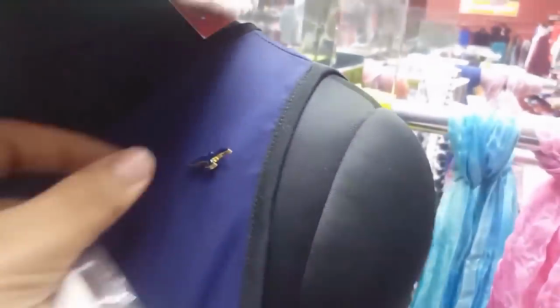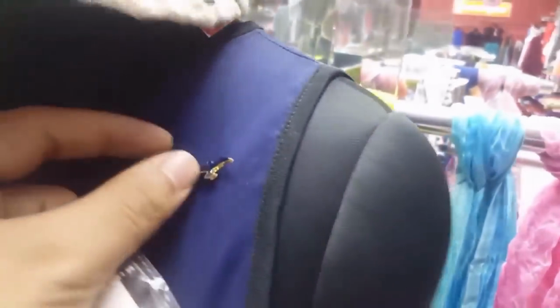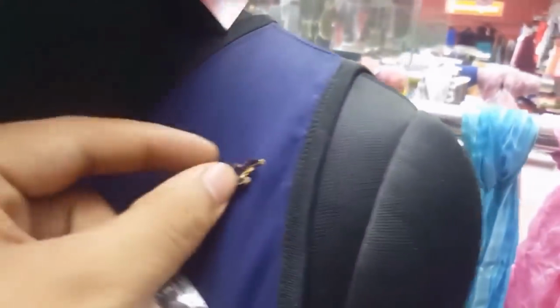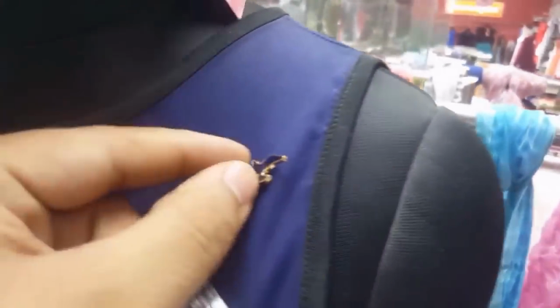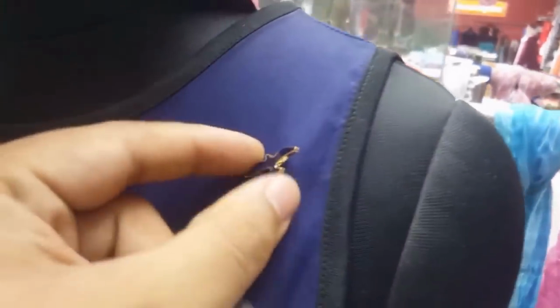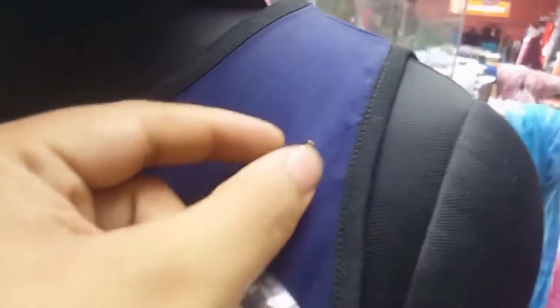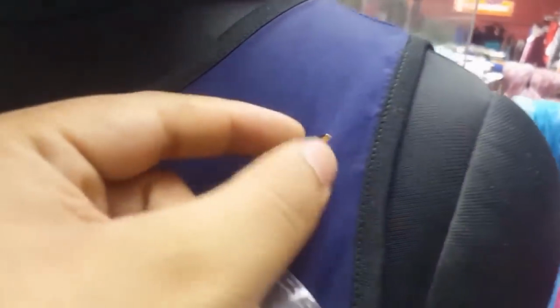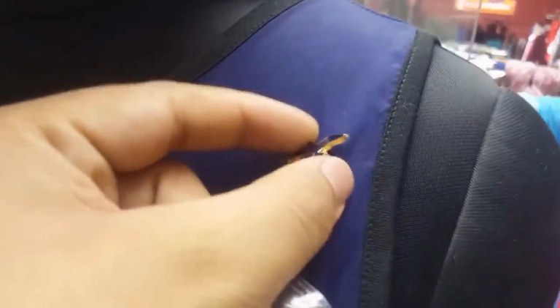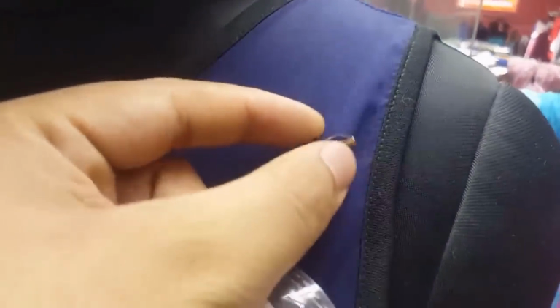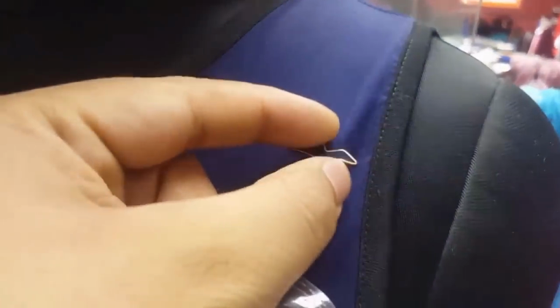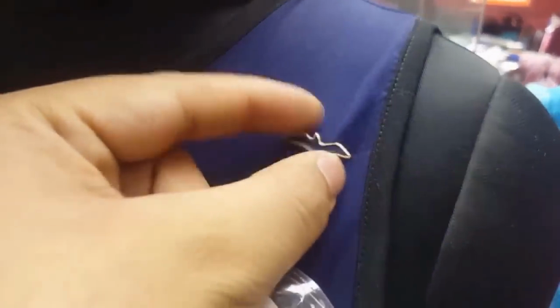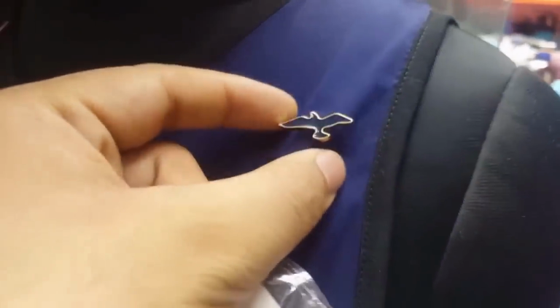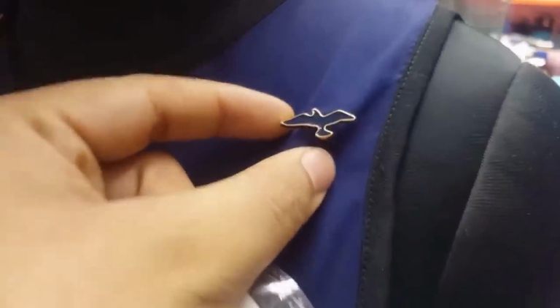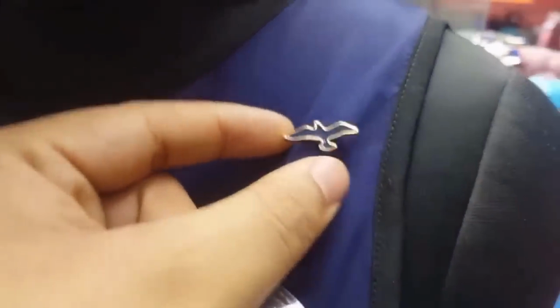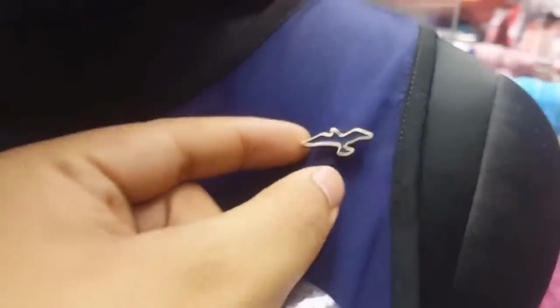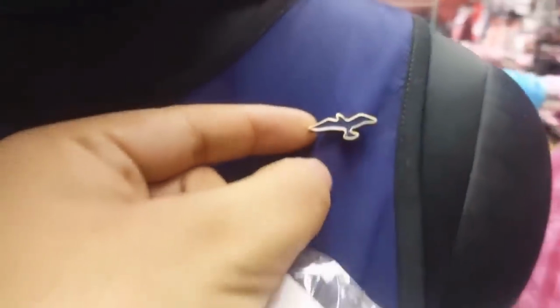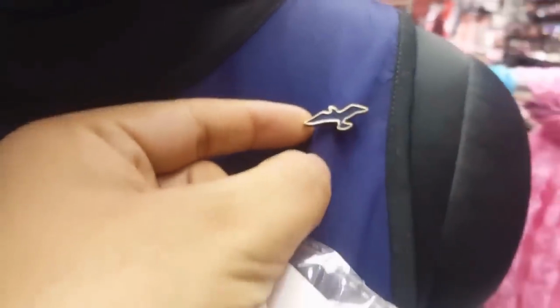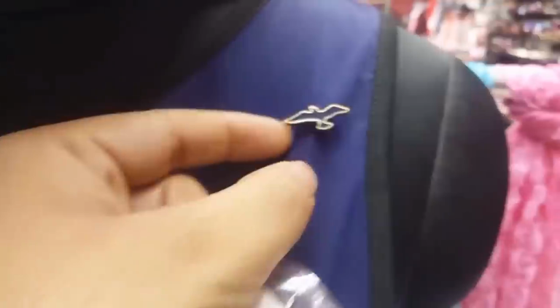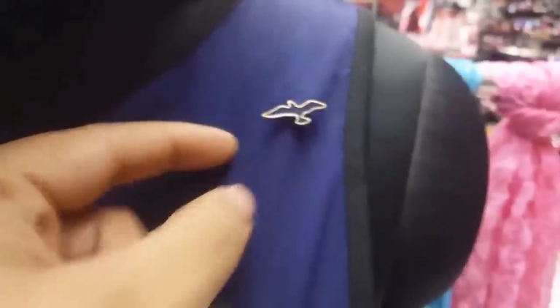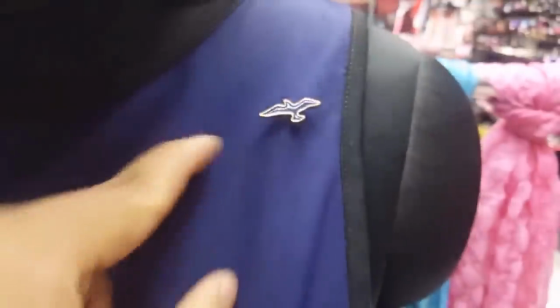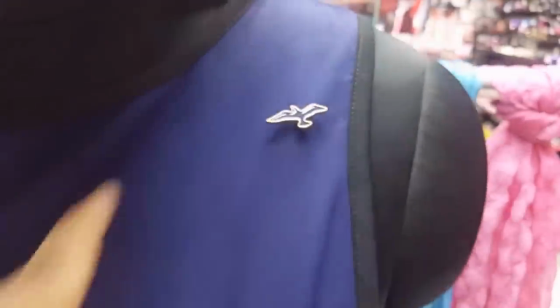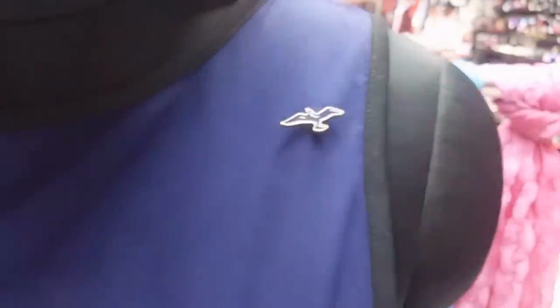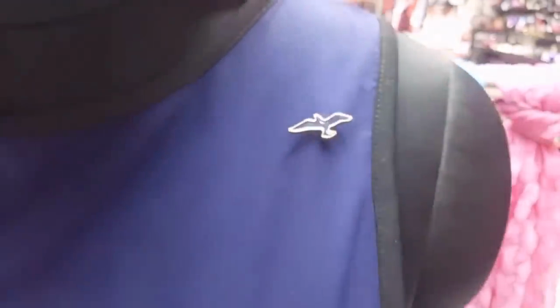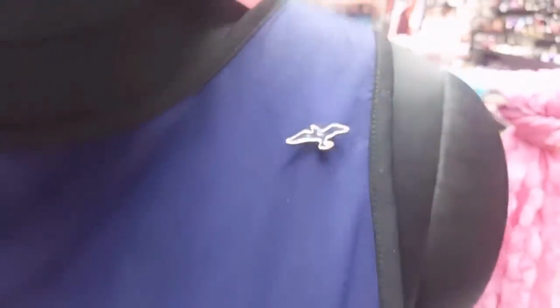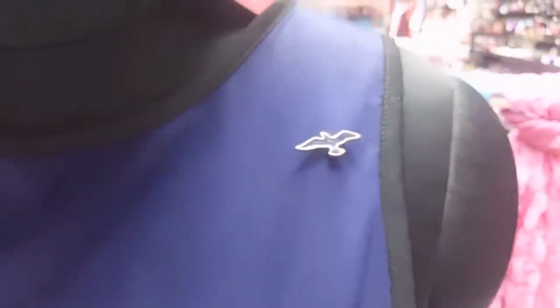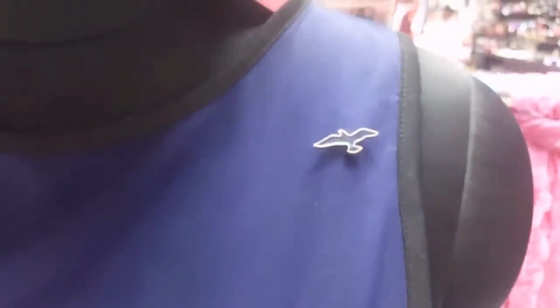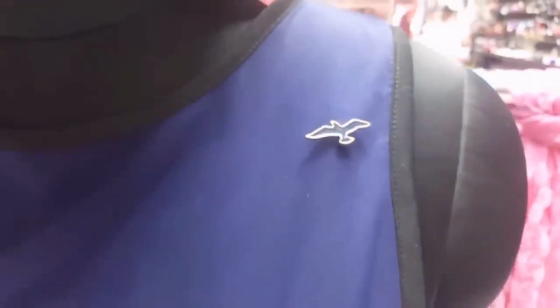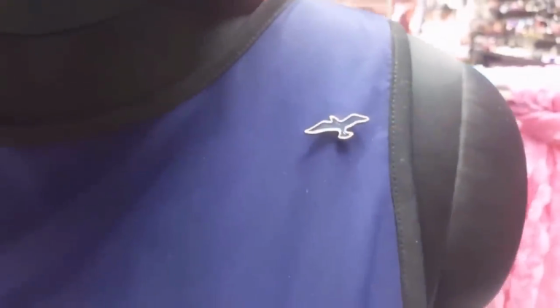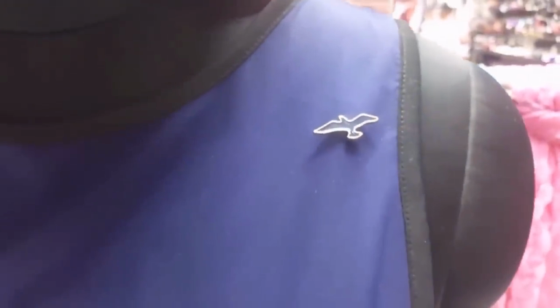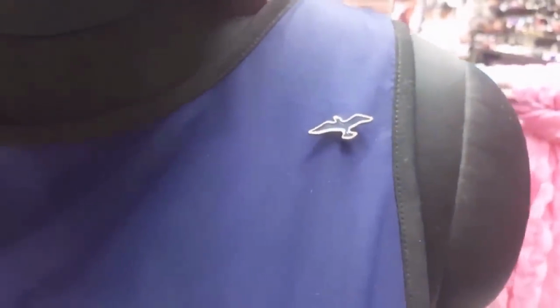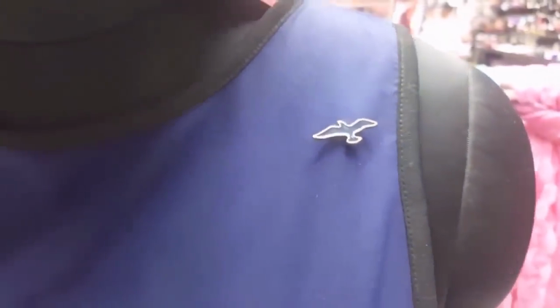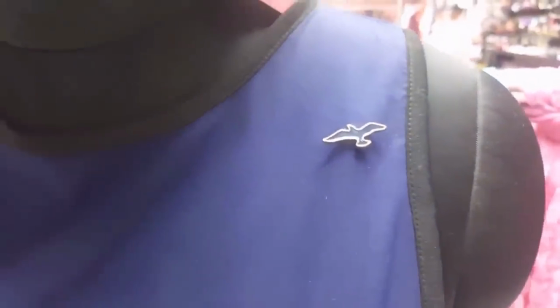This is how you wear a tack pin, brooch pin on your dress, on your jacket or on your suit.